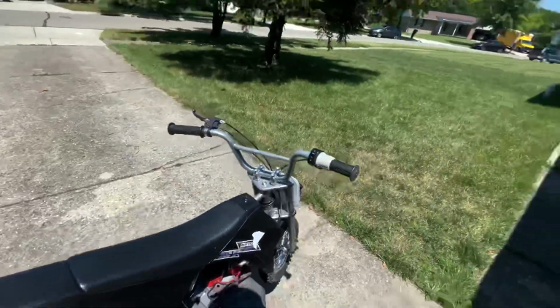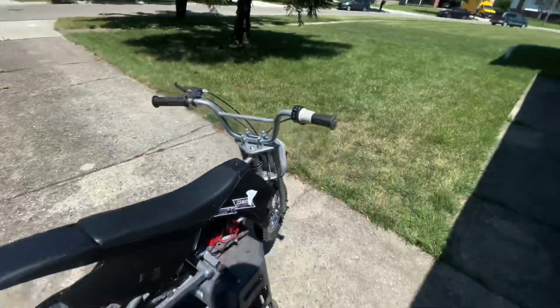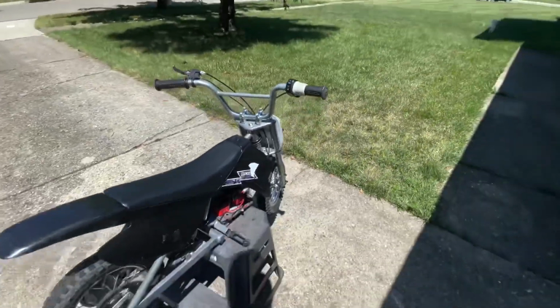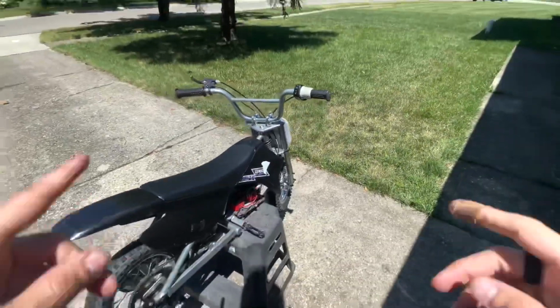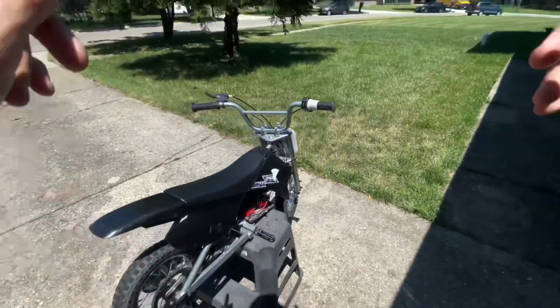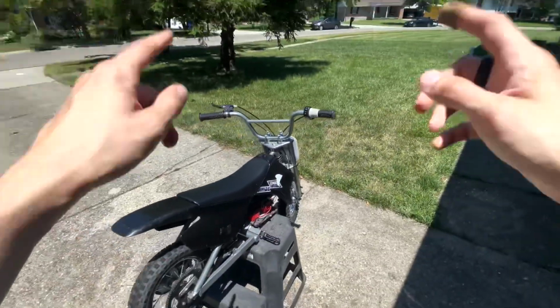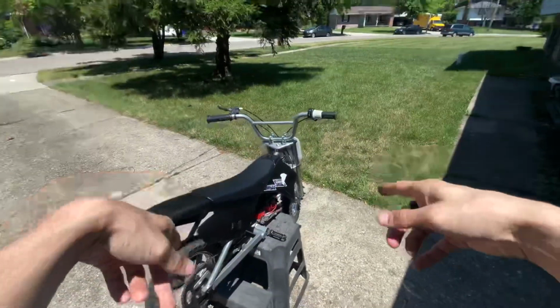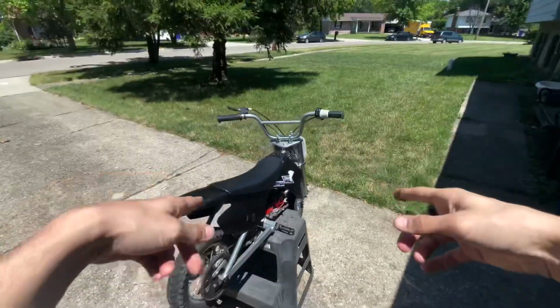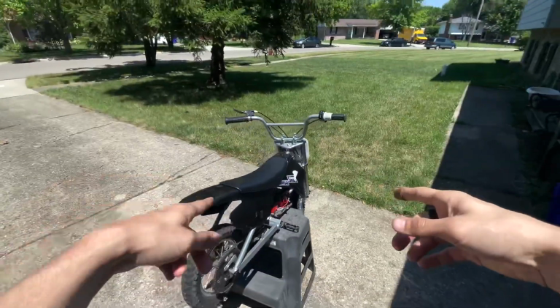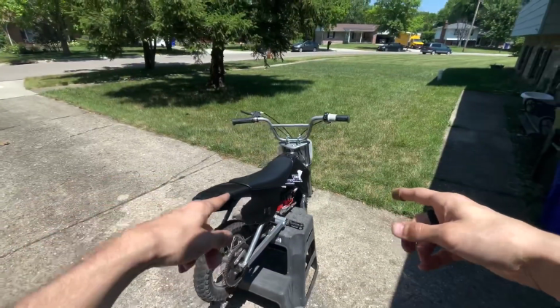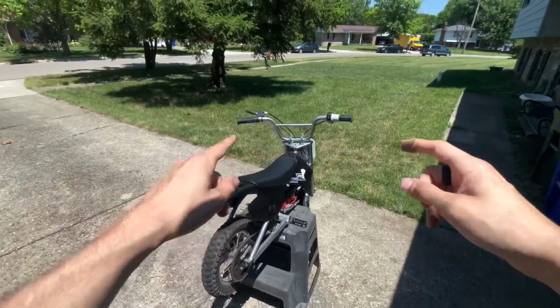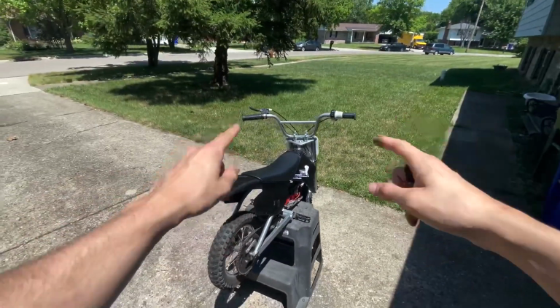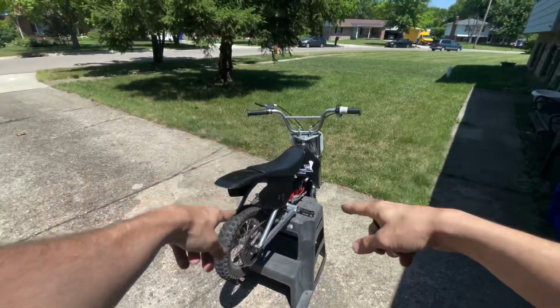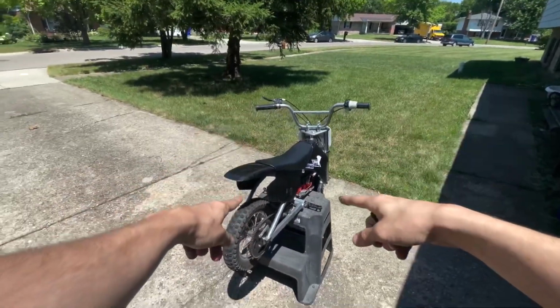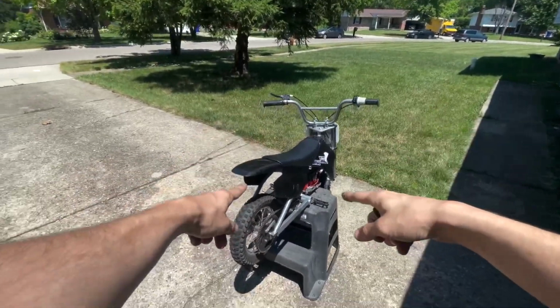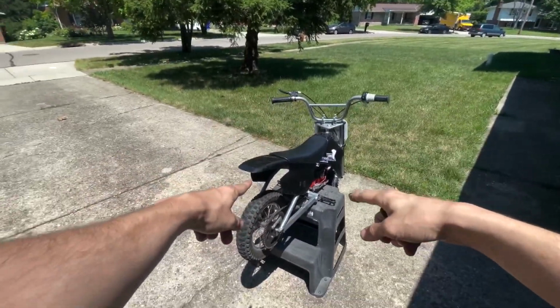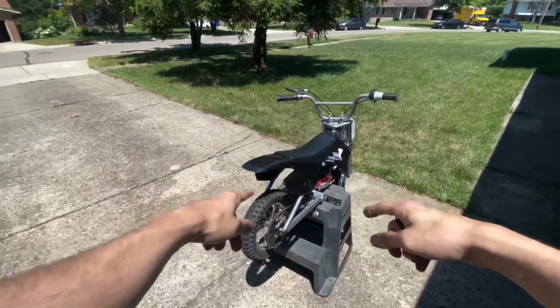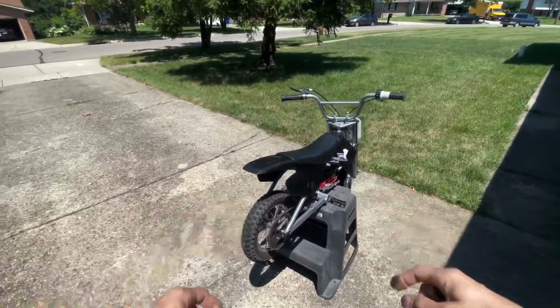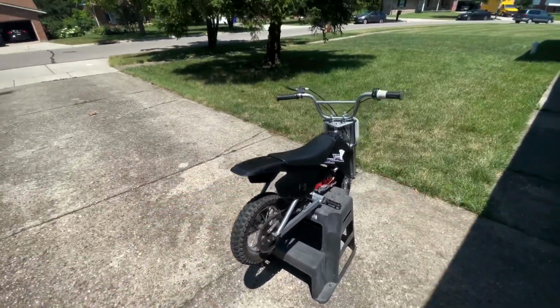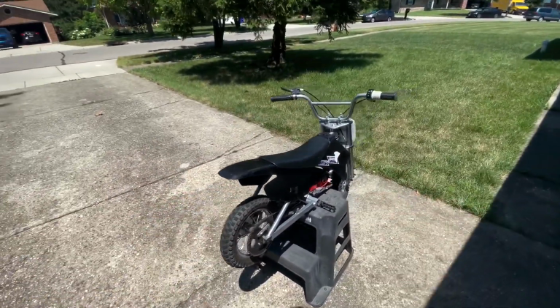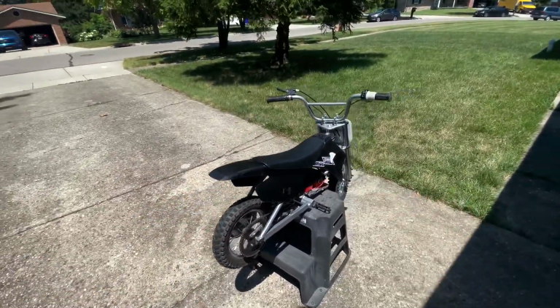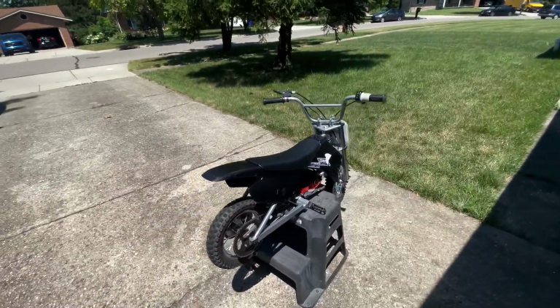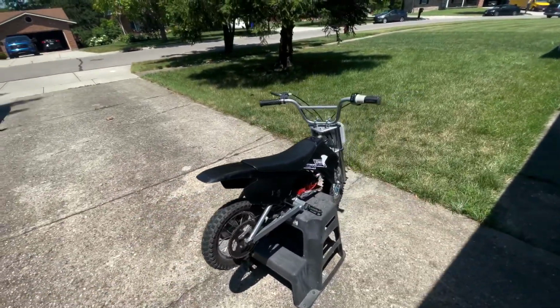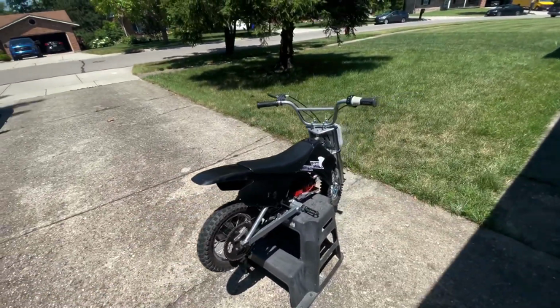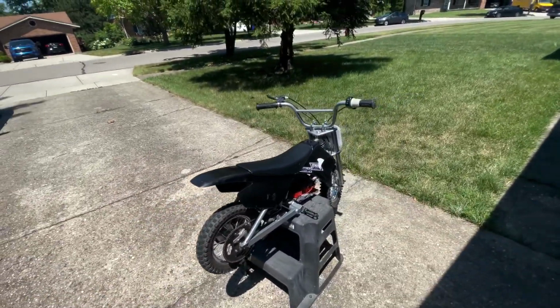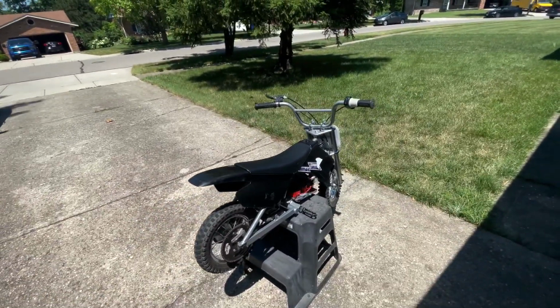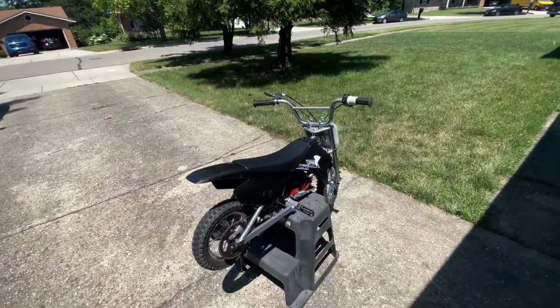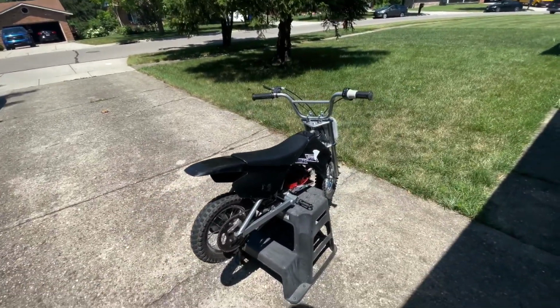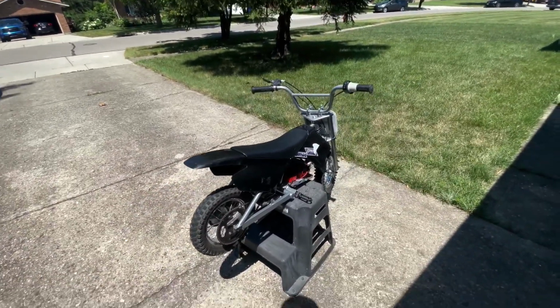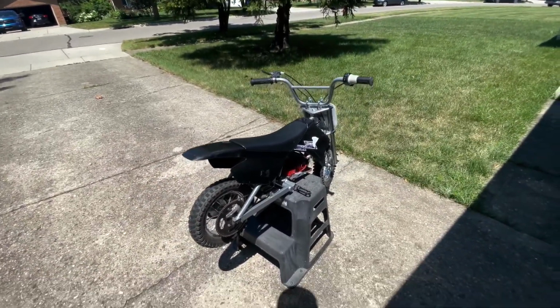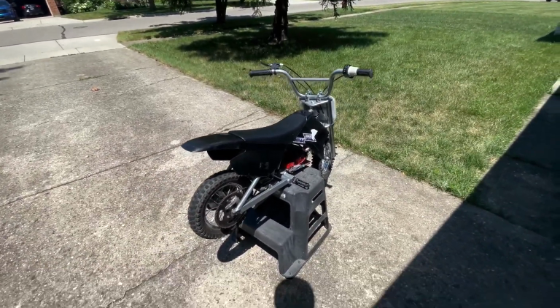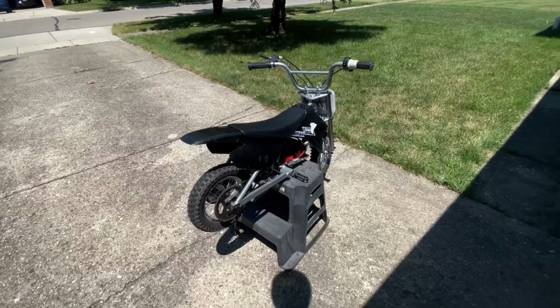So we're going to take her up the road, we're going to do a speed test and just ride around for a little bit.